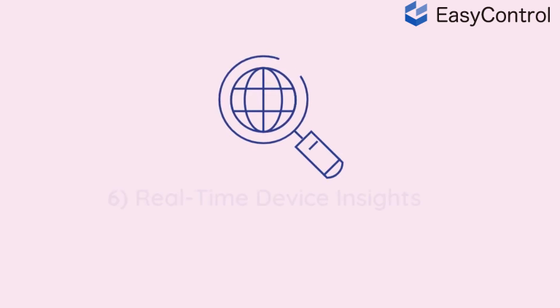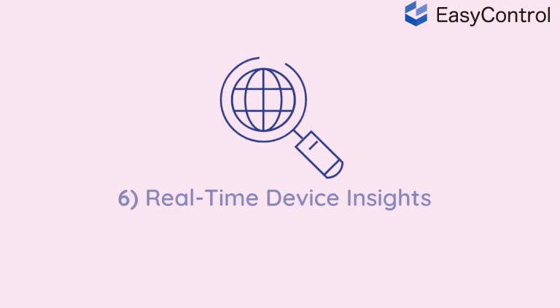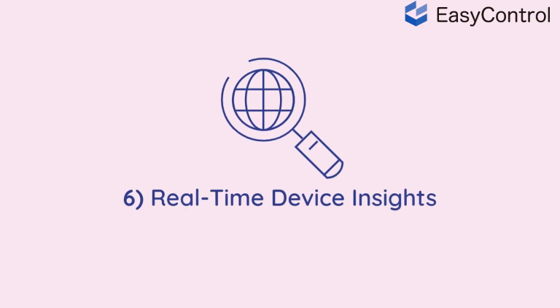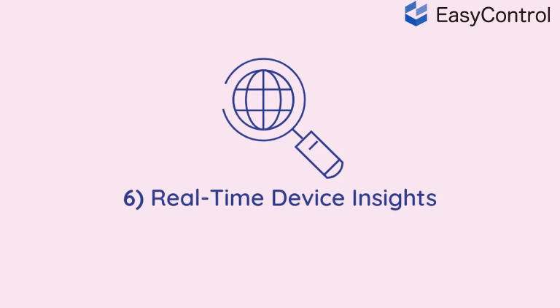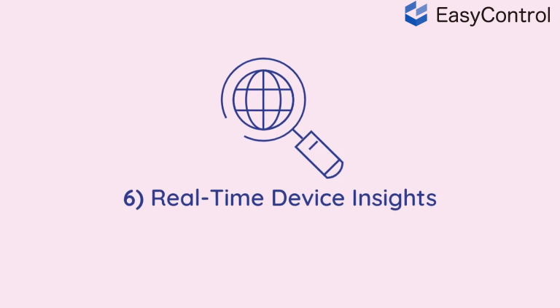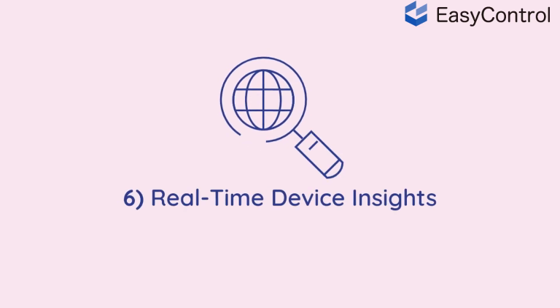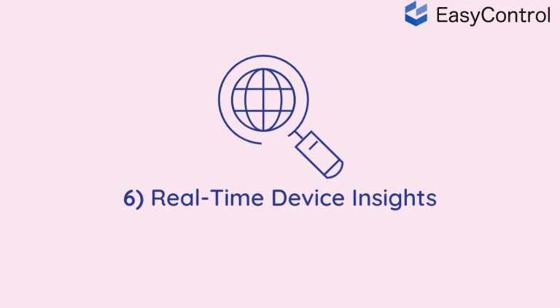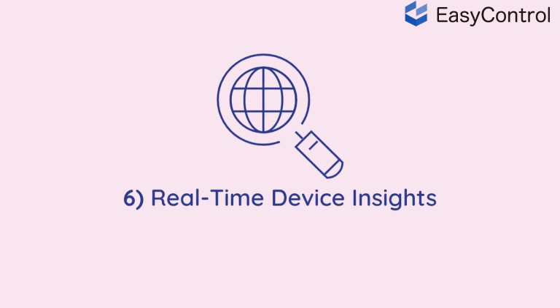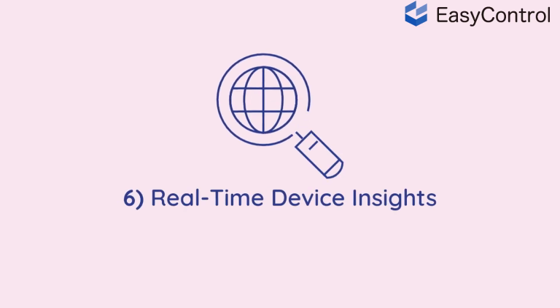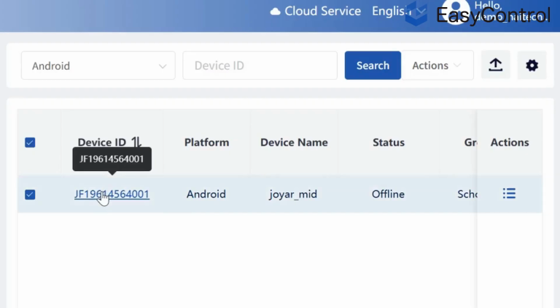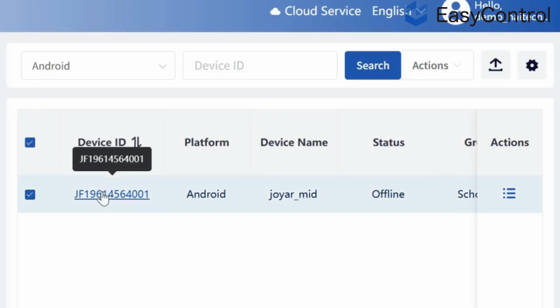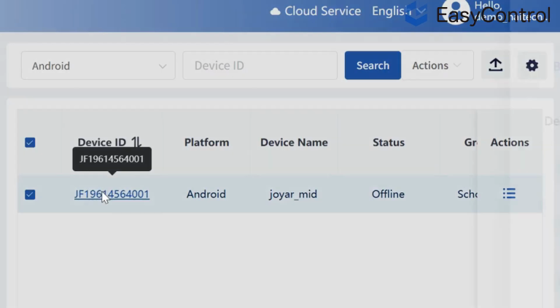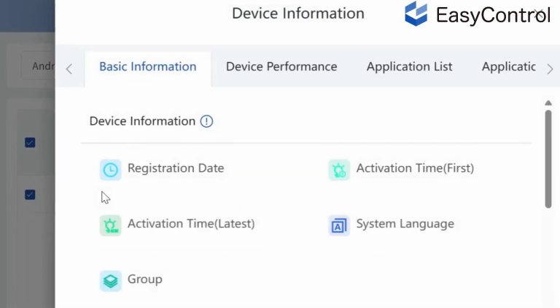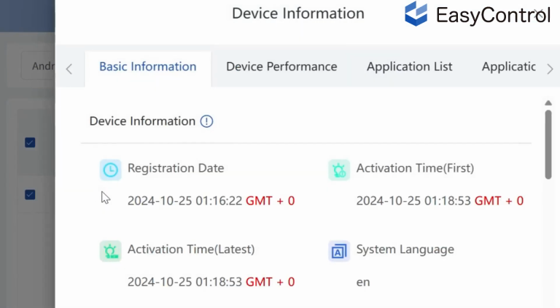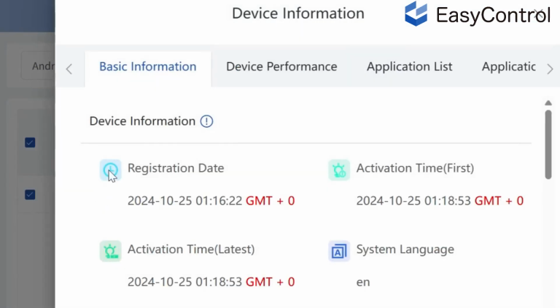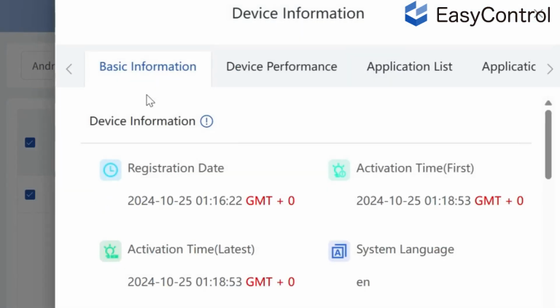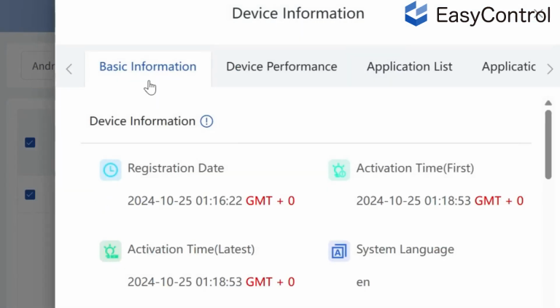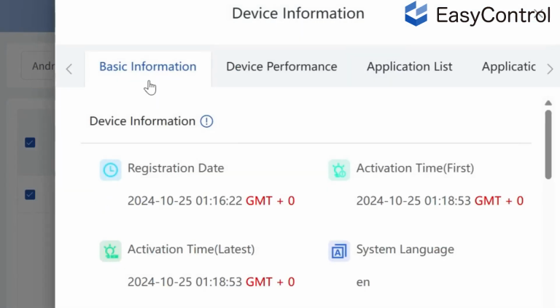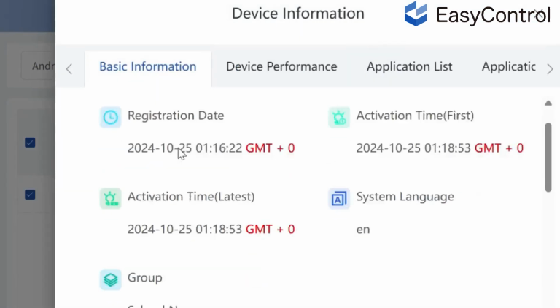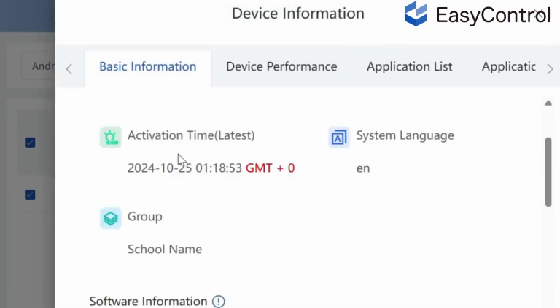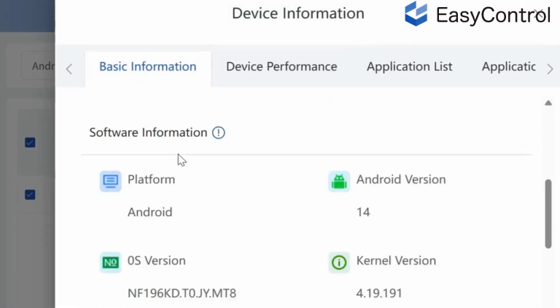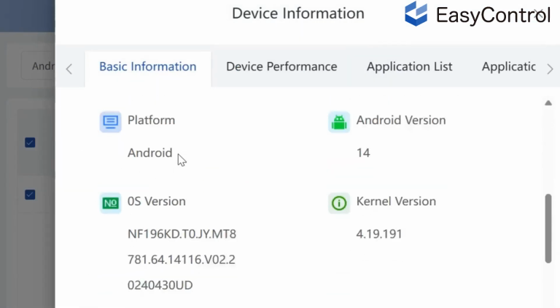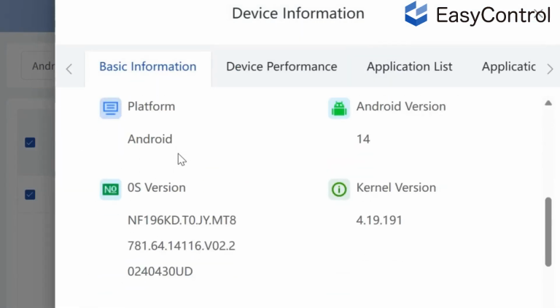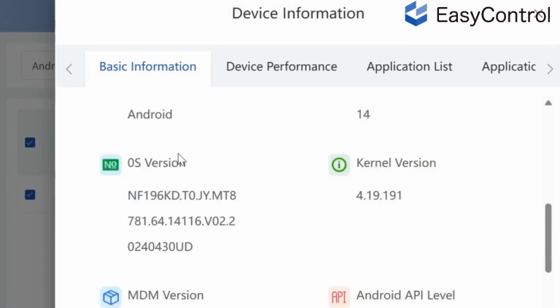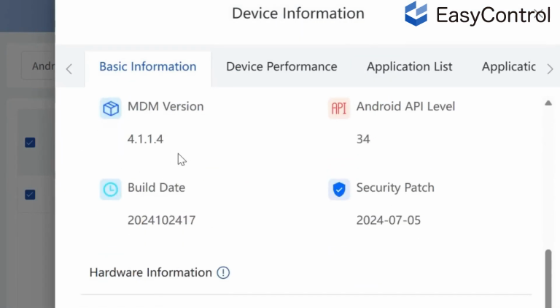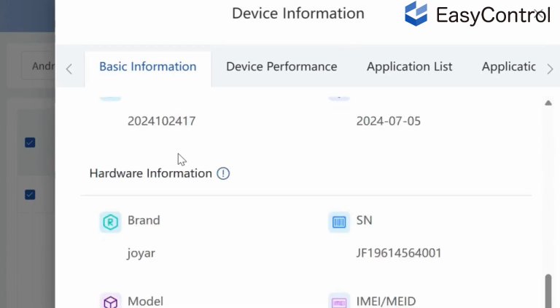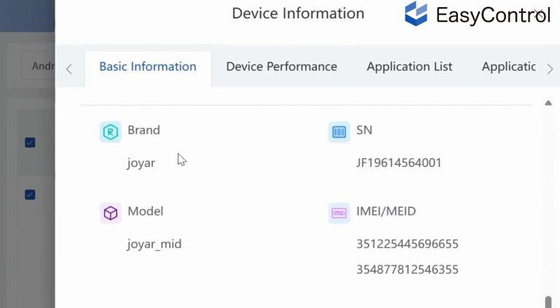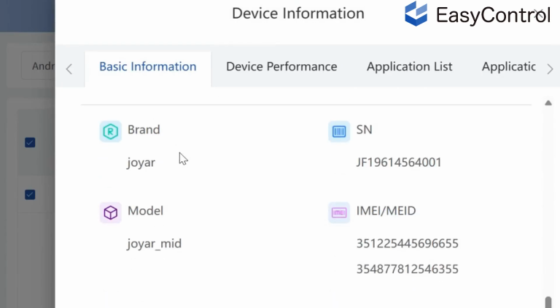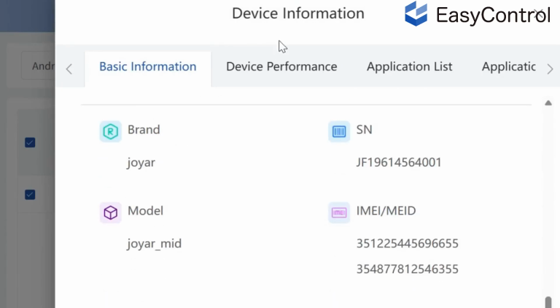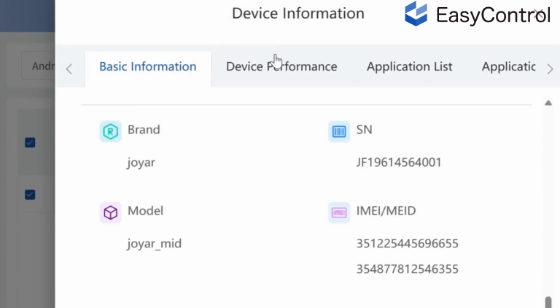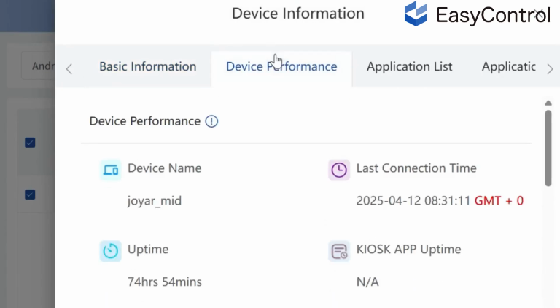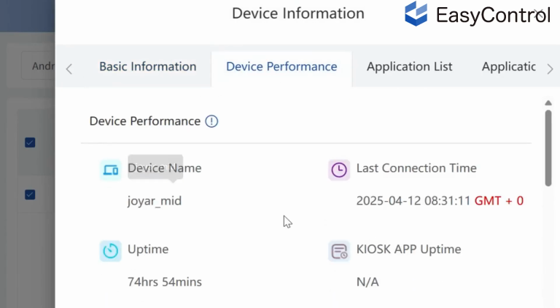Six: real-time device insights. Track usage, version updates, and connection status across all devices — right from the cloud.